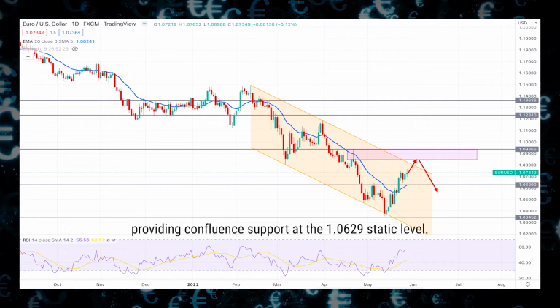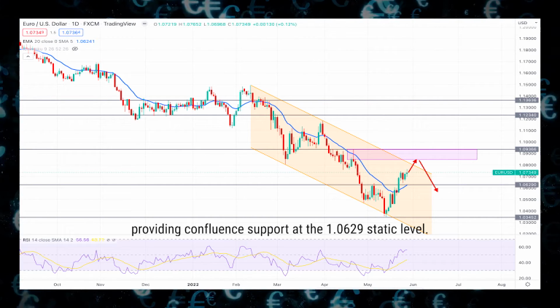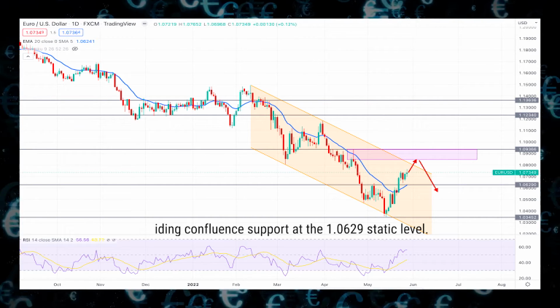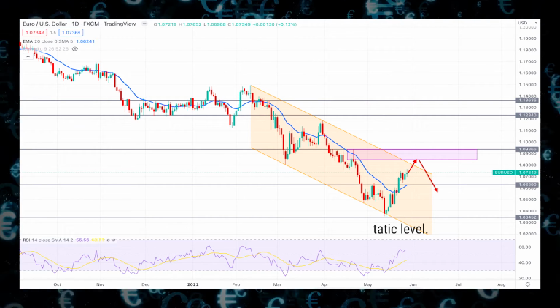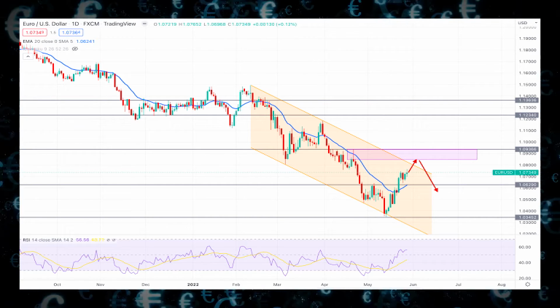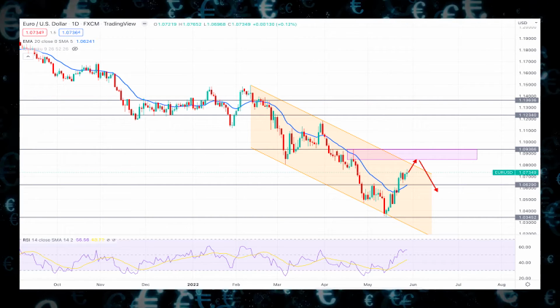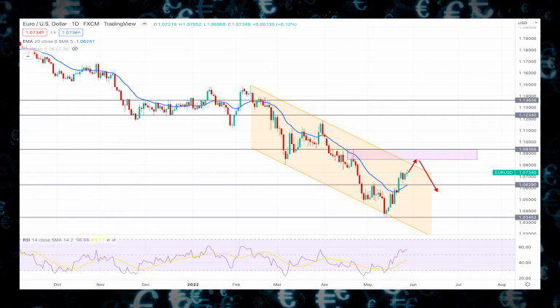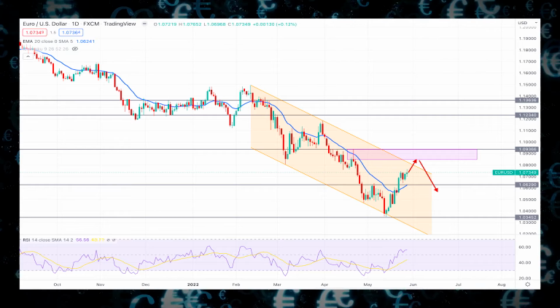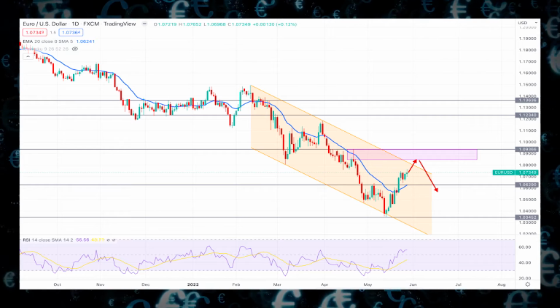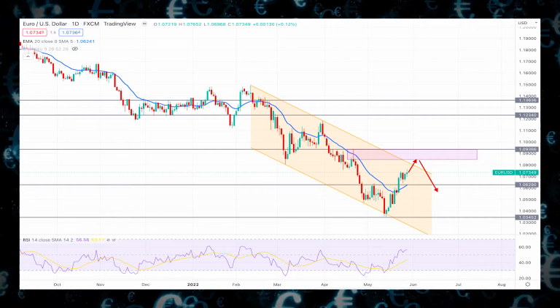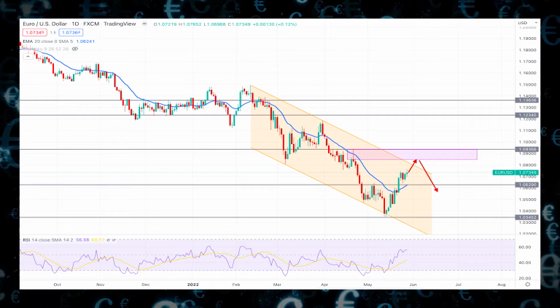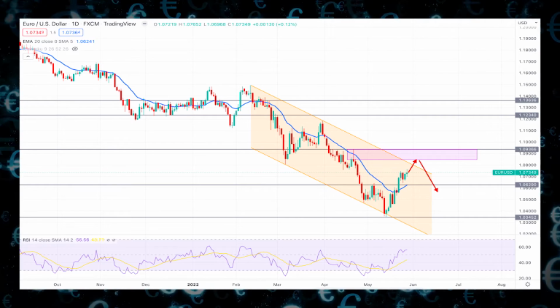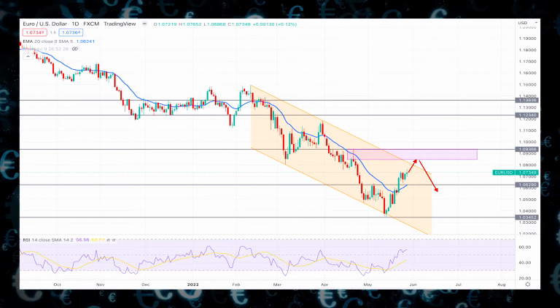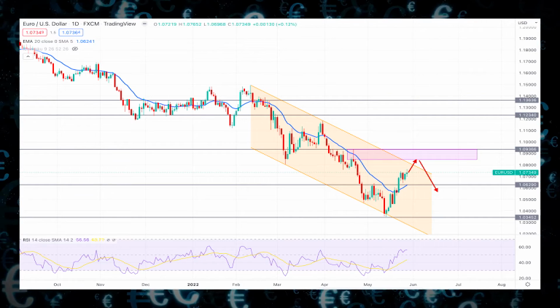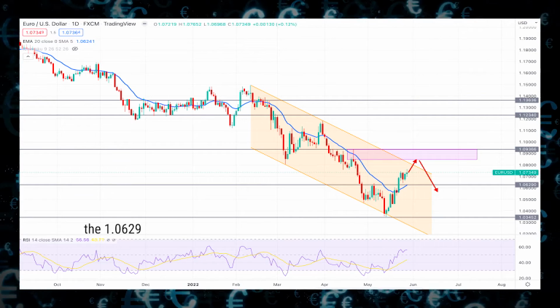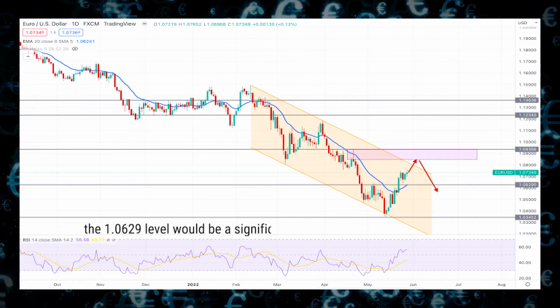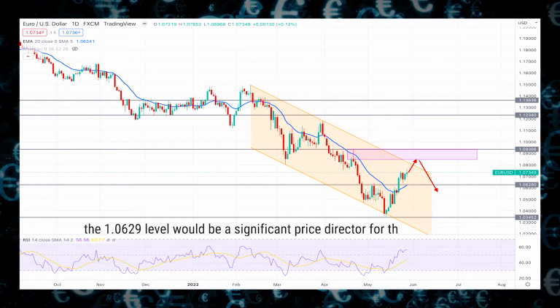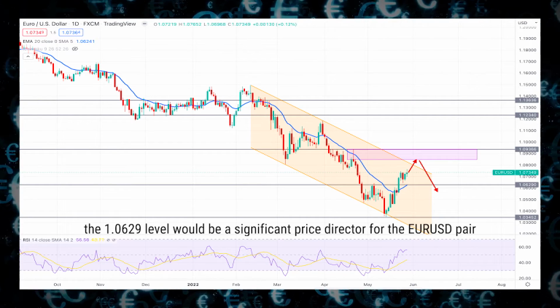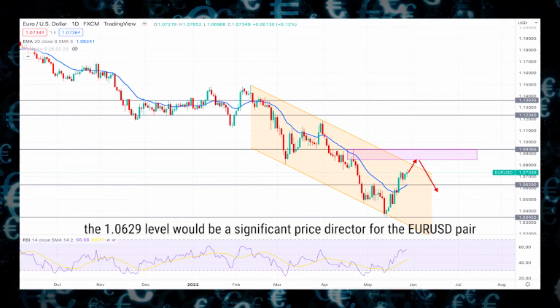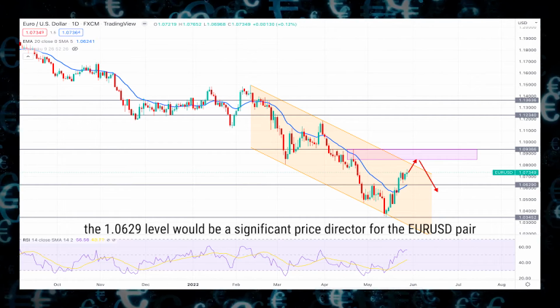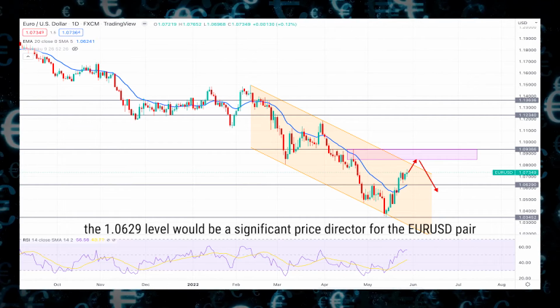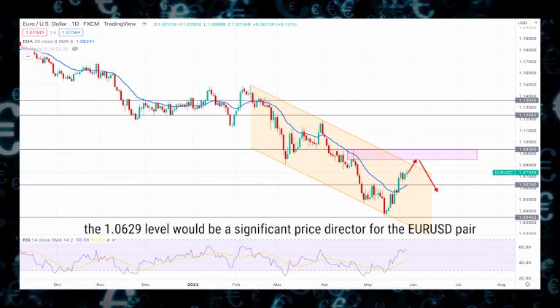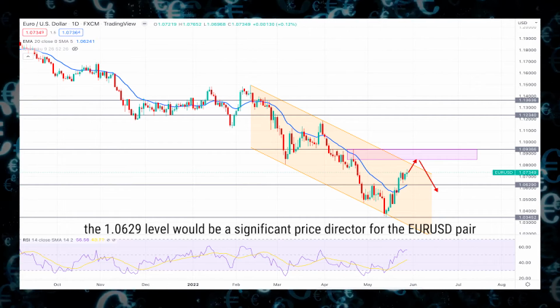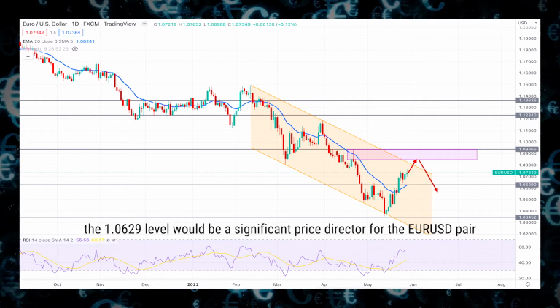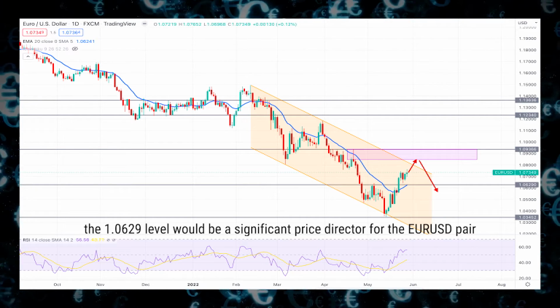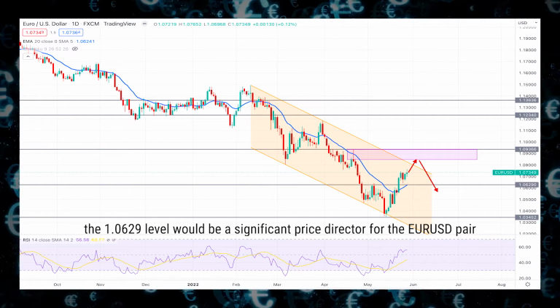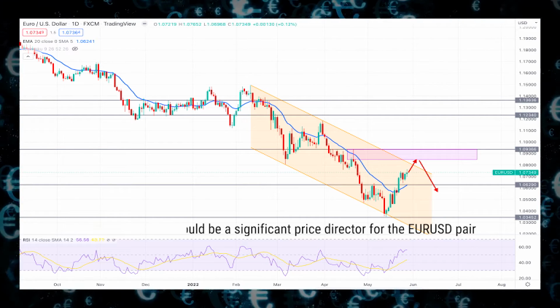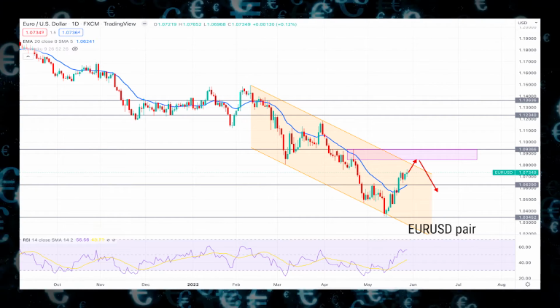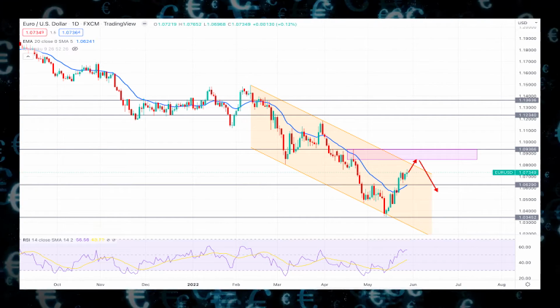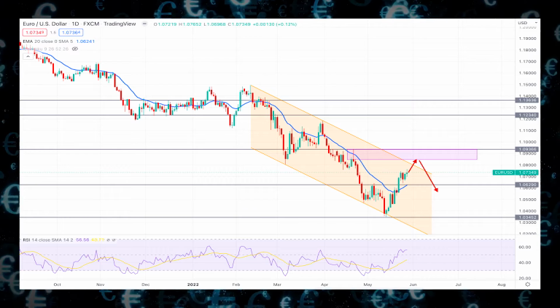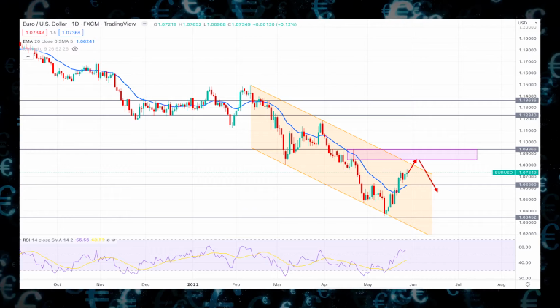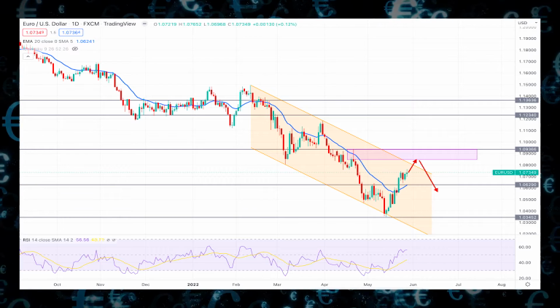Meanwhile, the dynamic 20 EMA is below the price, providing confluent support at the 1.0629 static level.